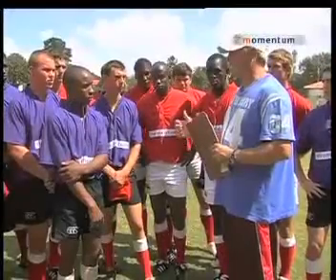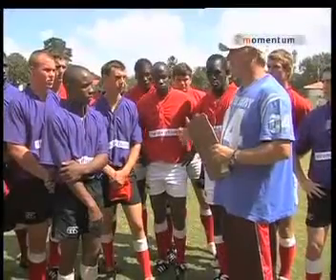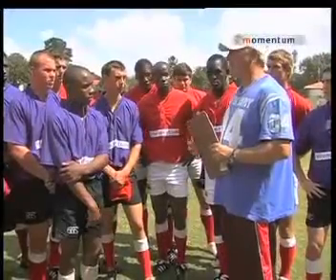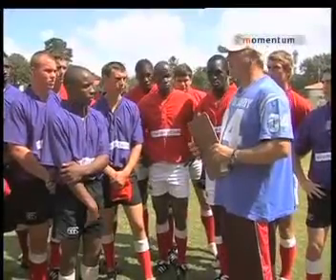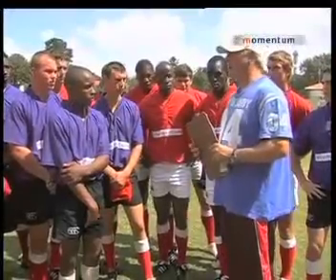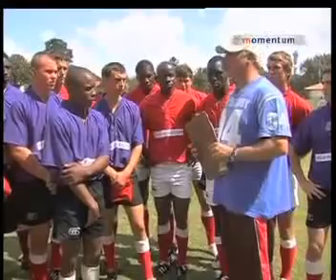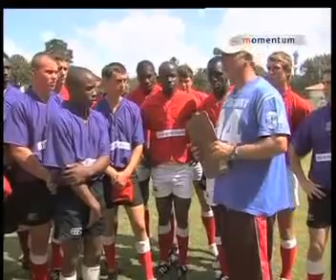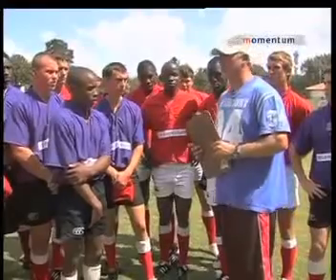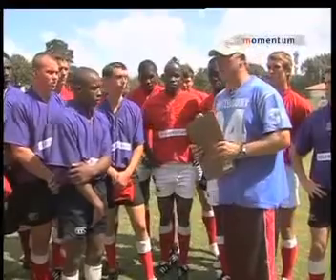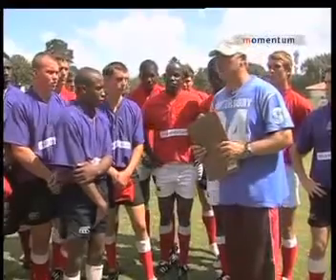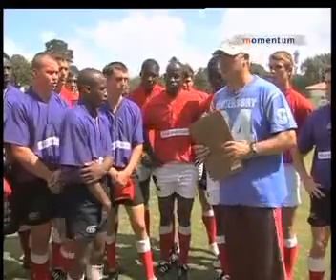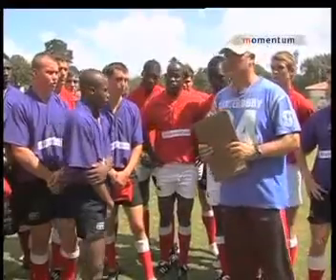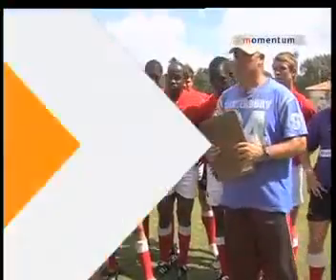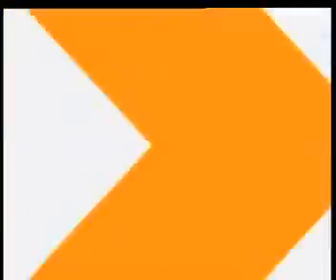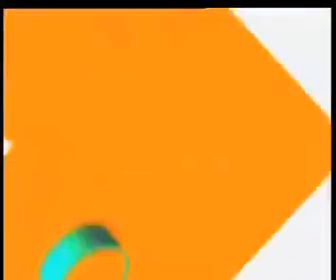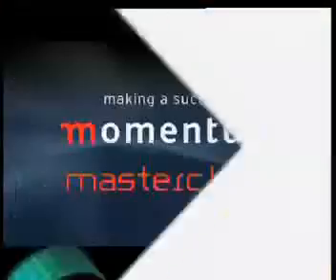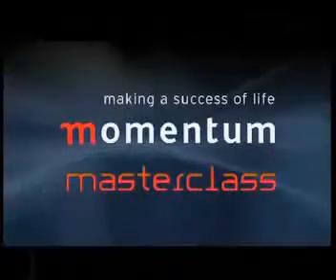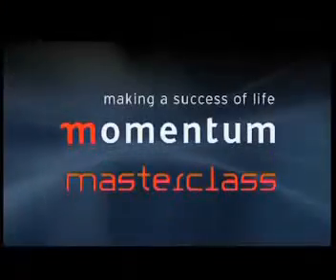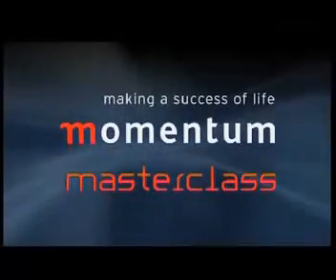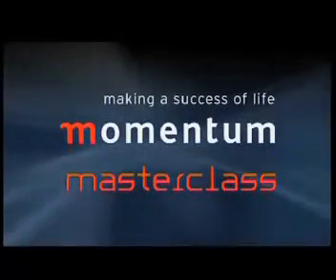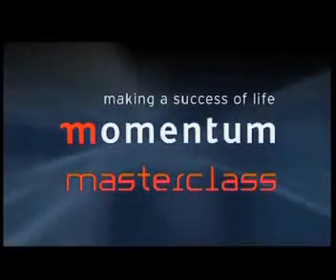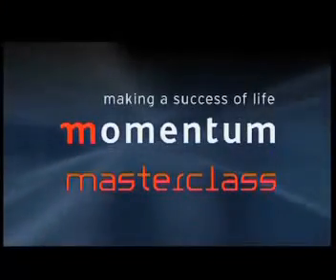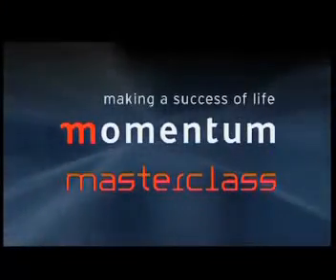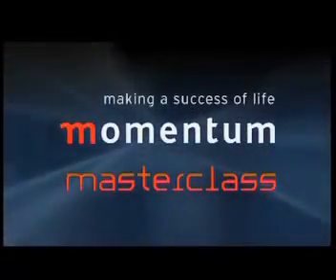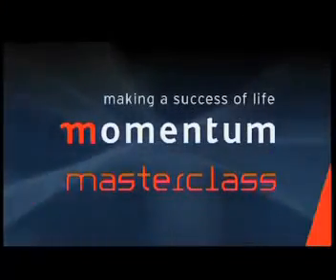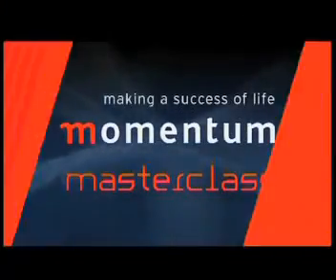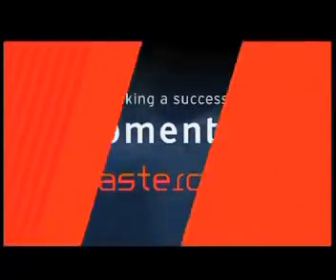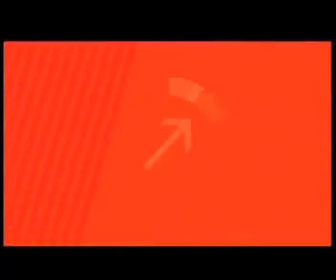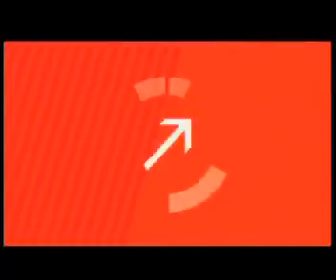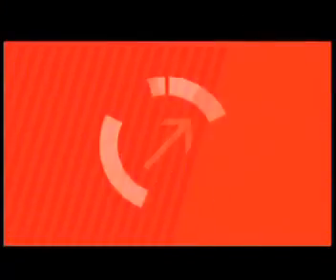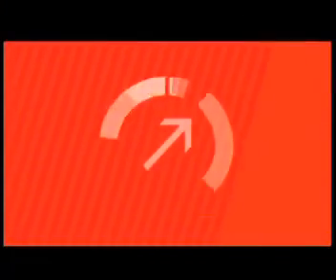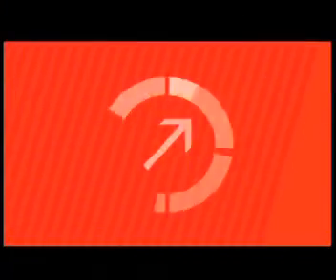Okay, thanks very much, guys. Well done. This masterclass was brought to you by Momentum.